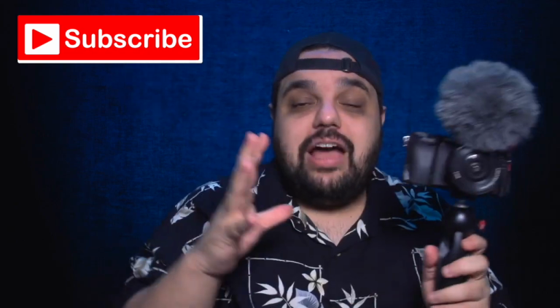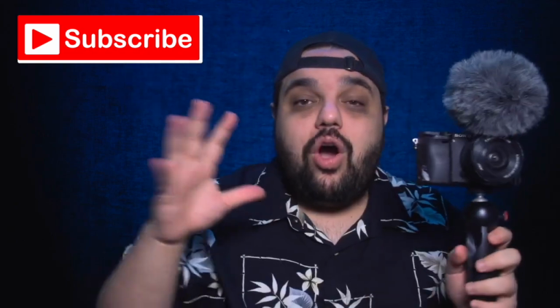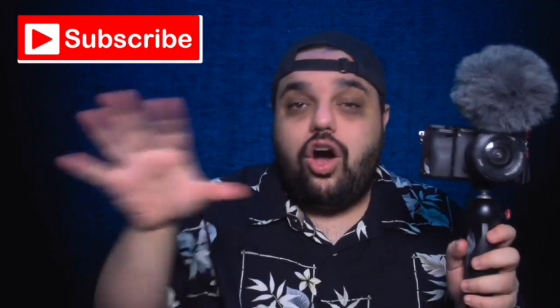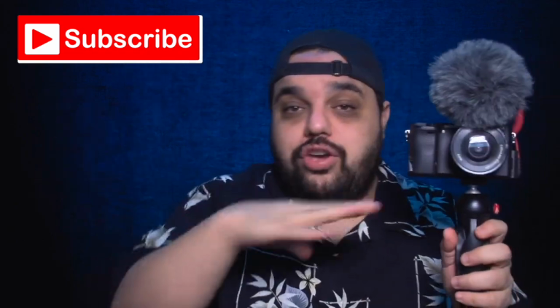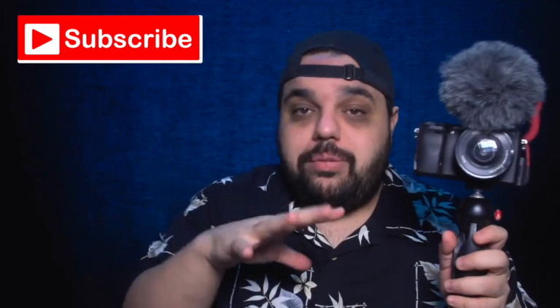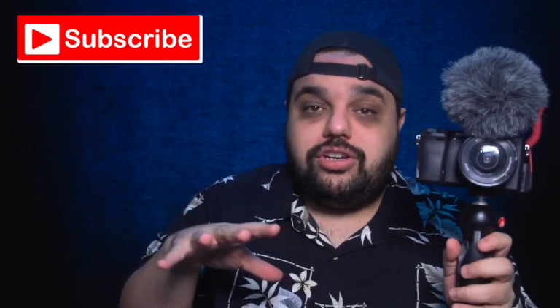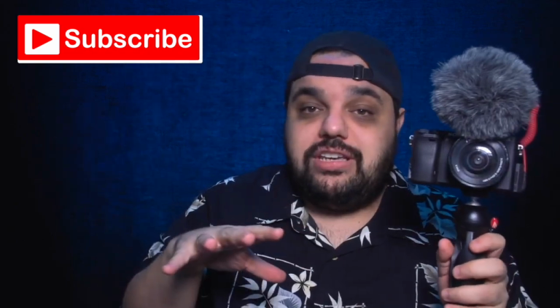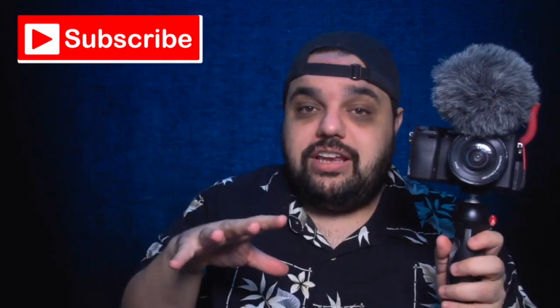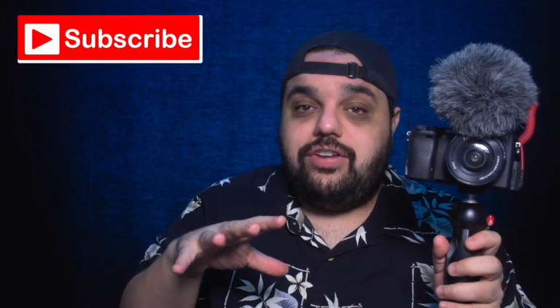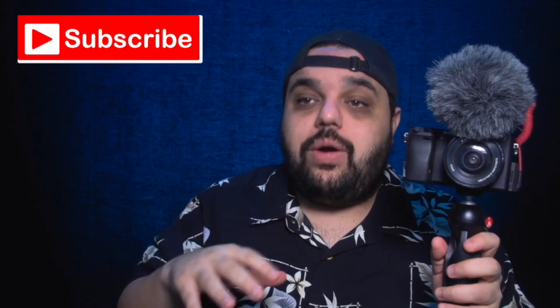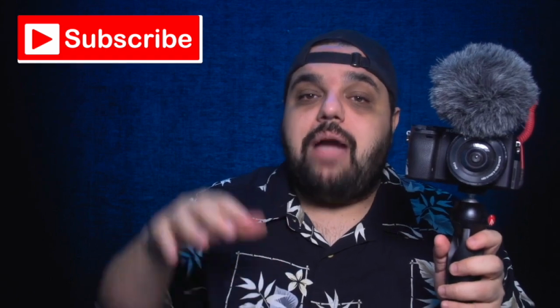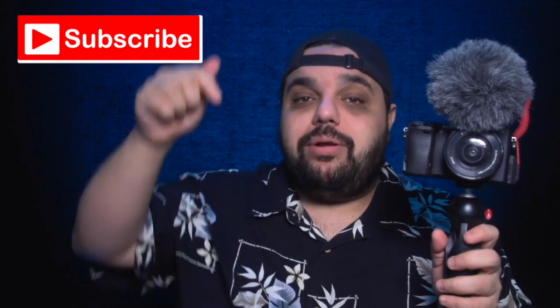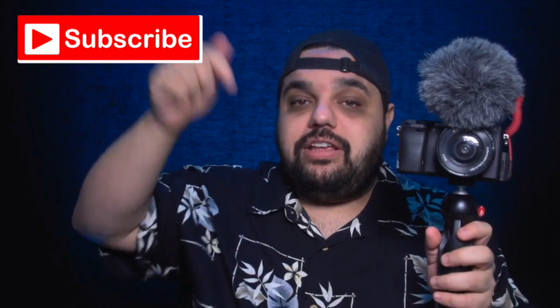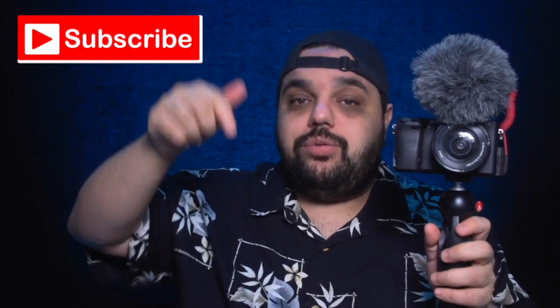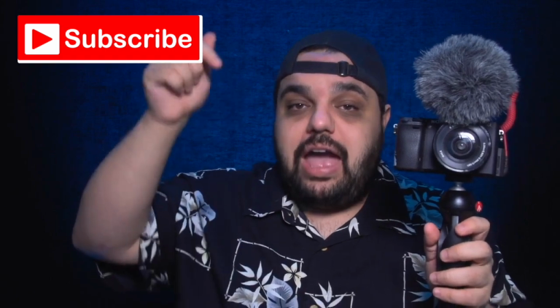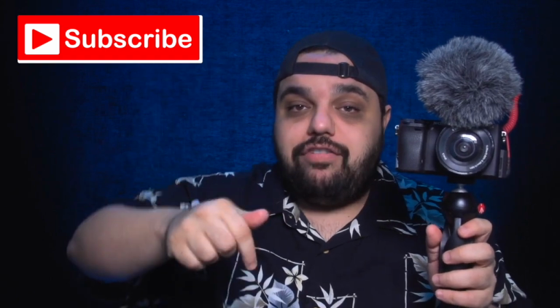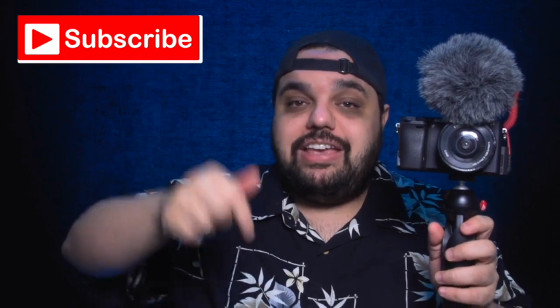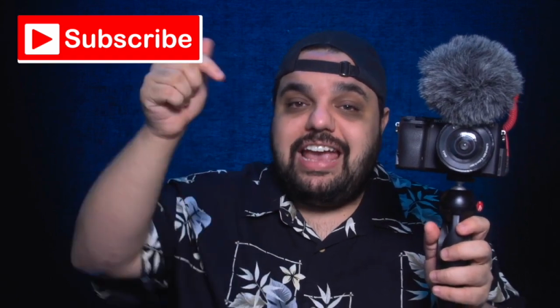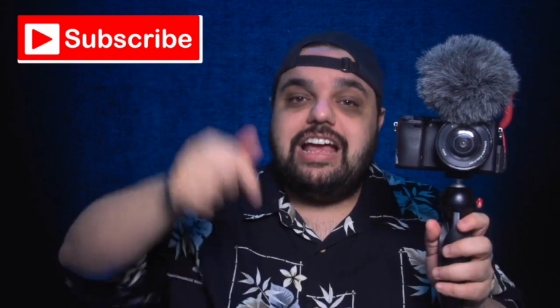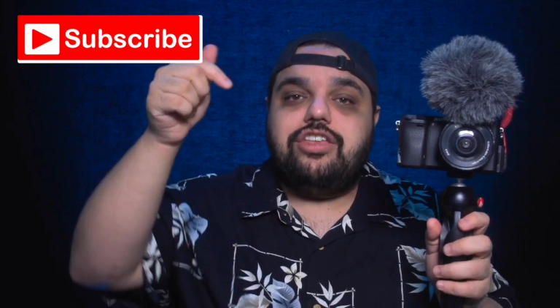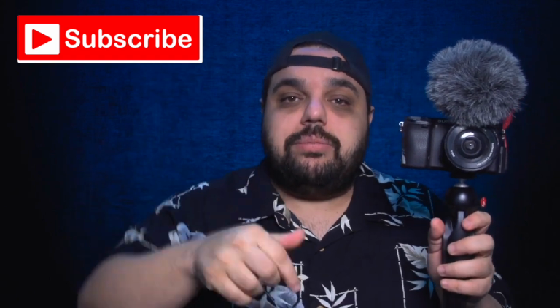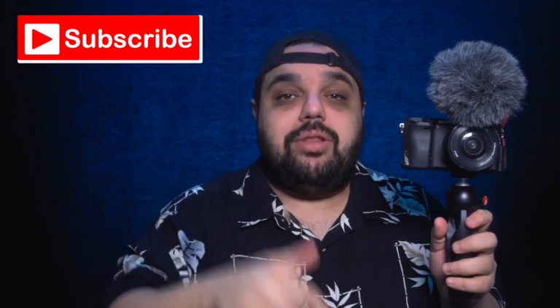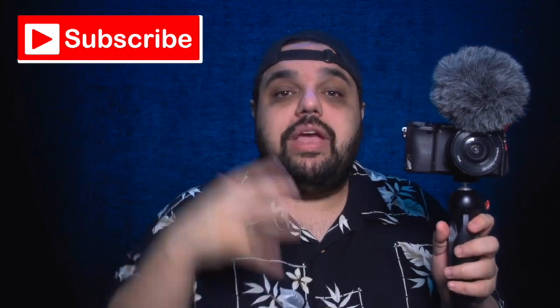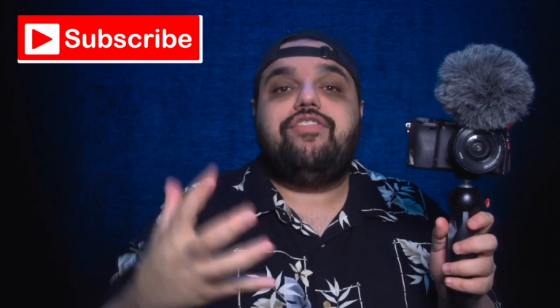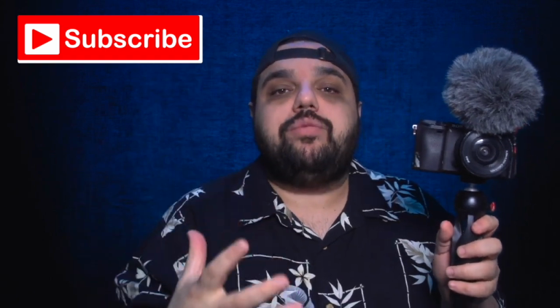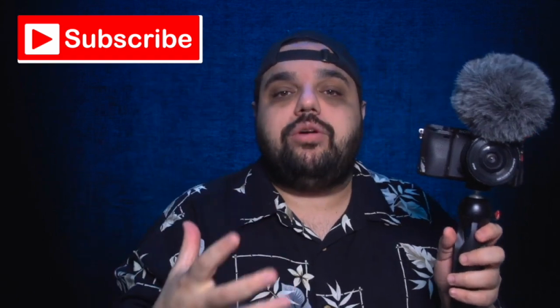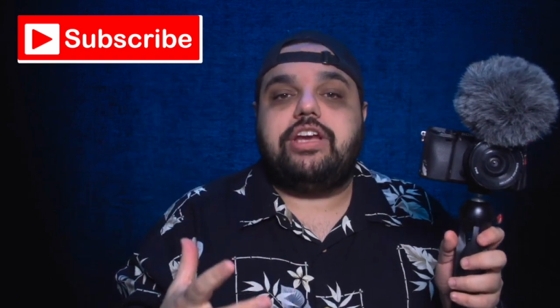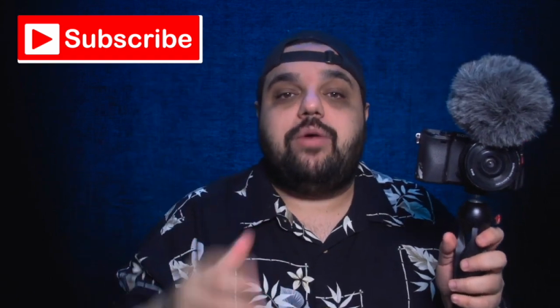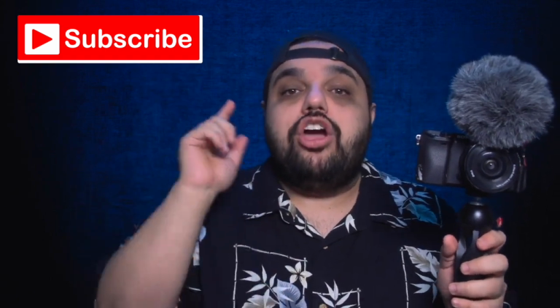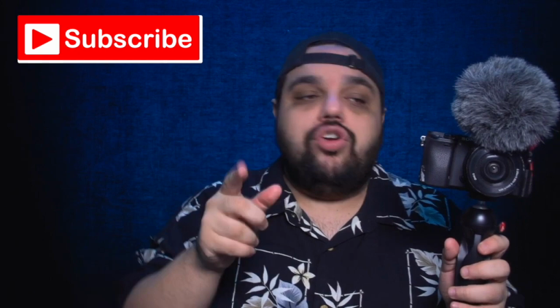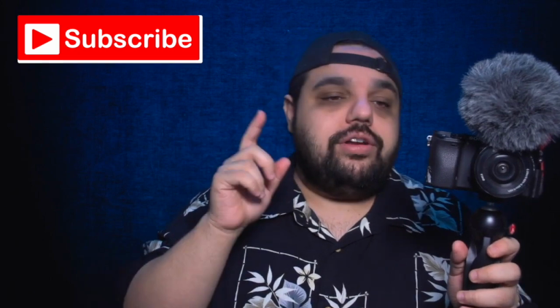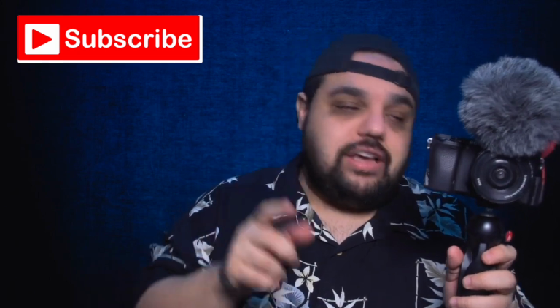All the equipment you're going to see in today's video — I will put a link to everything in the description below if you guys want to go check it out yourself.